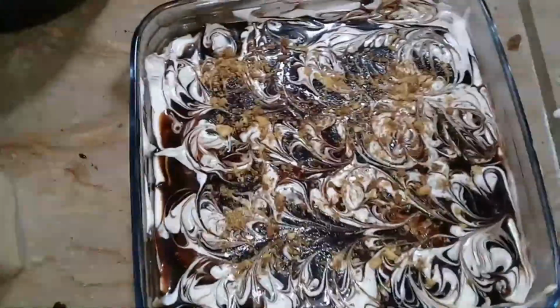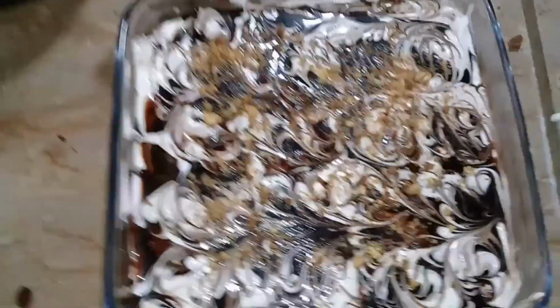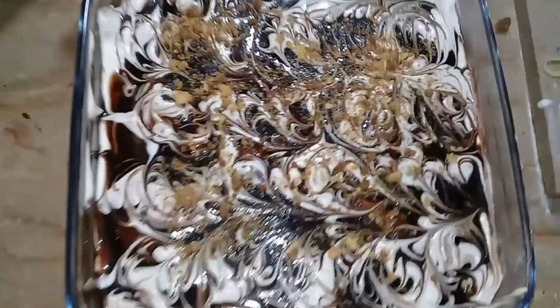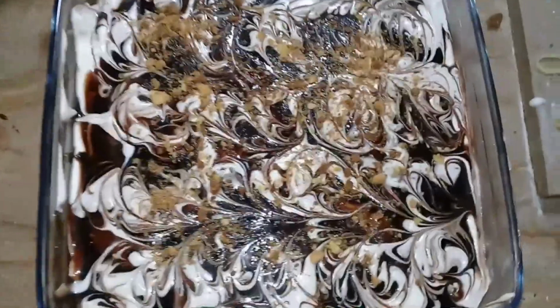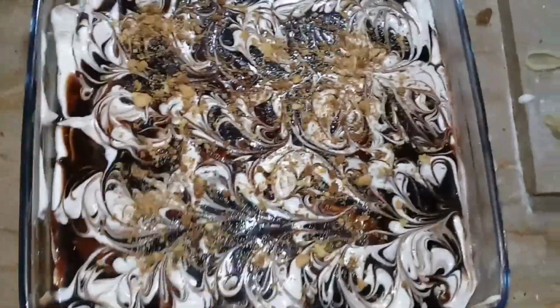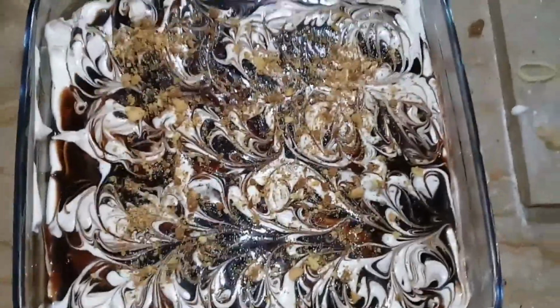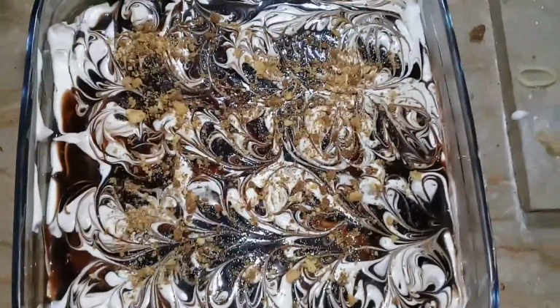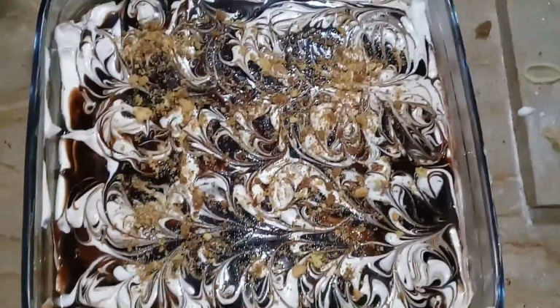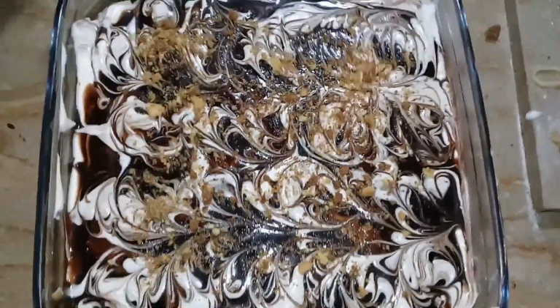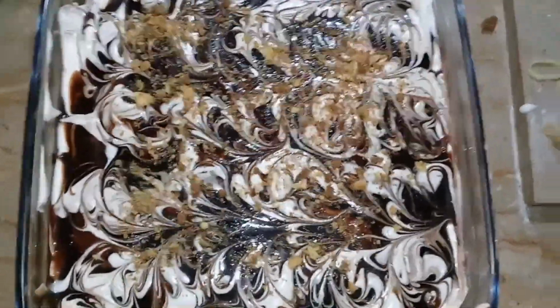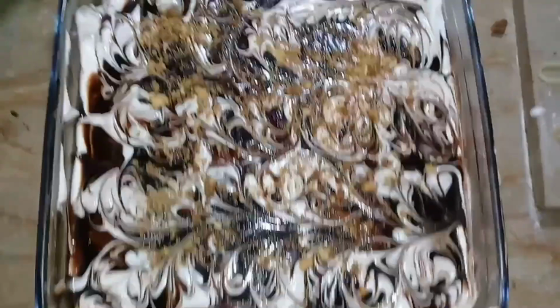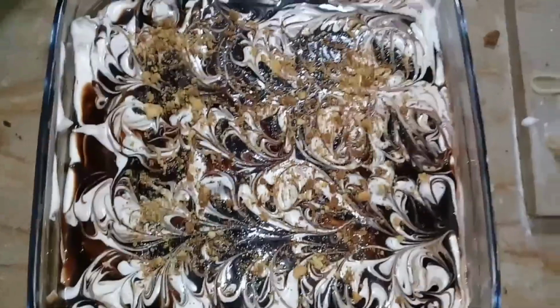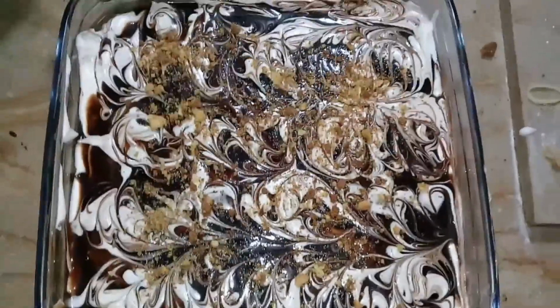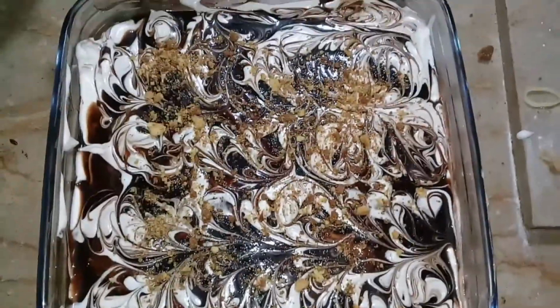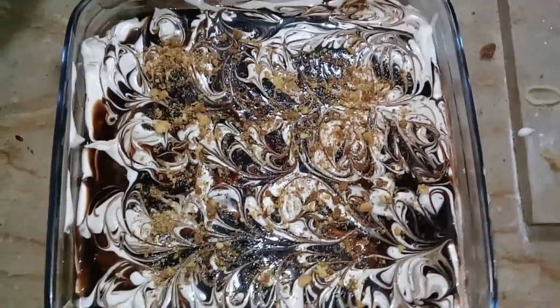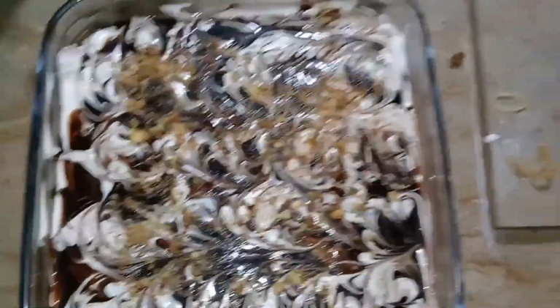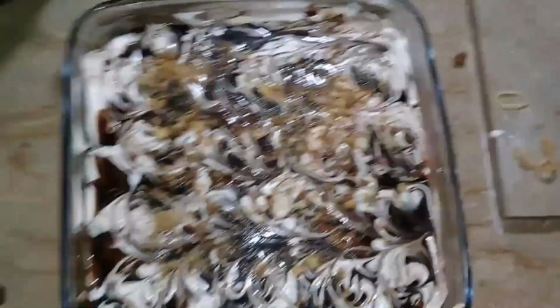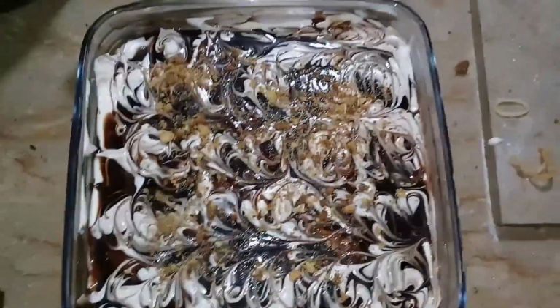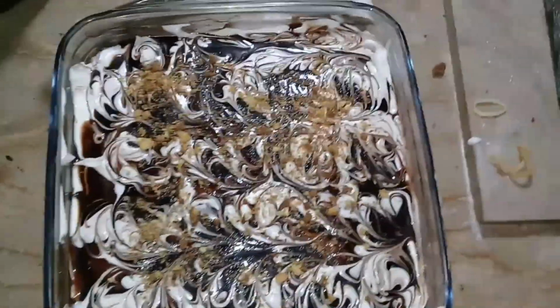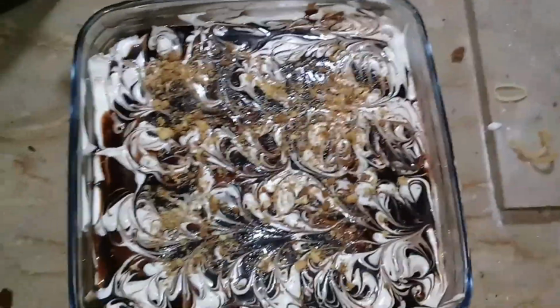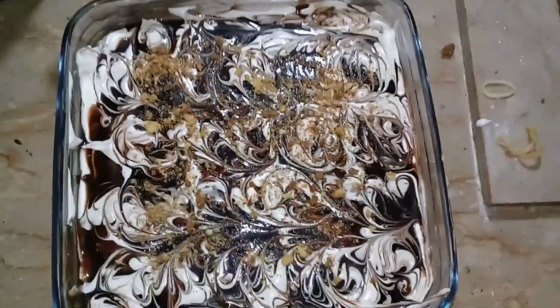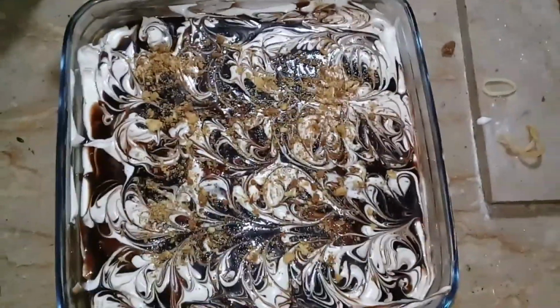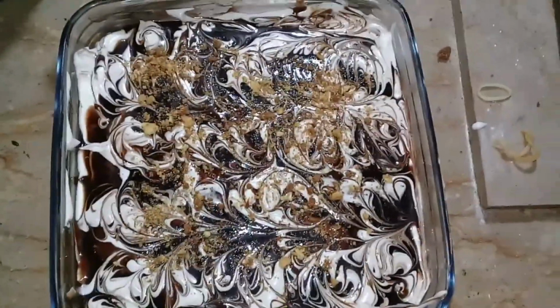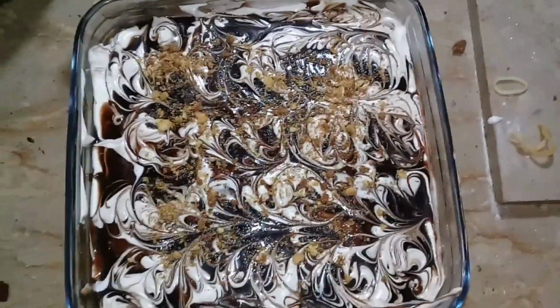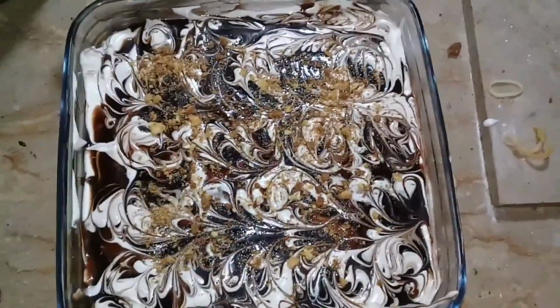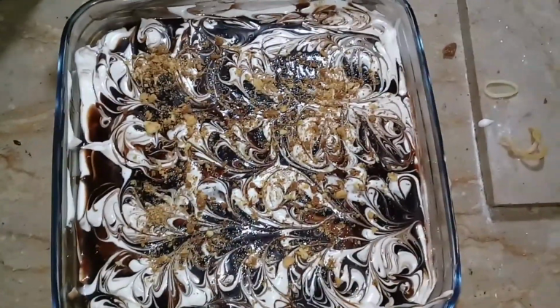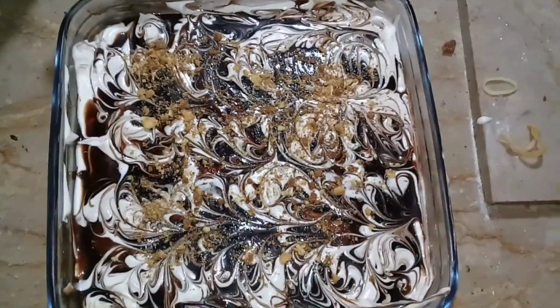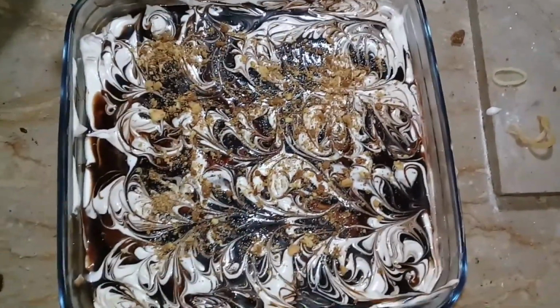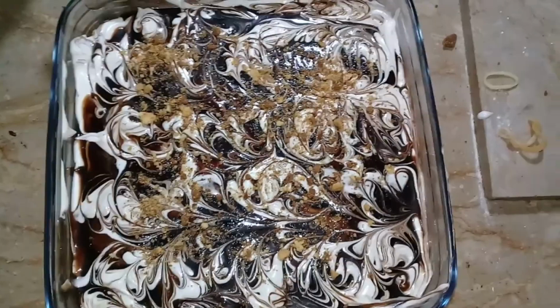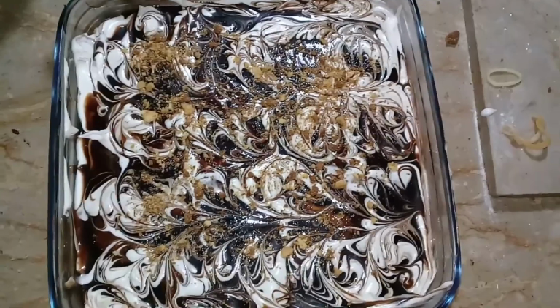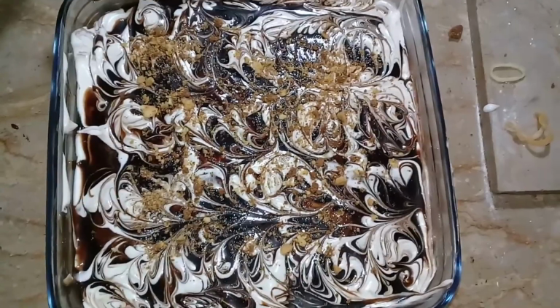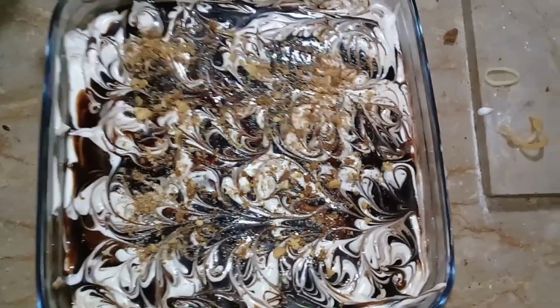You can chill it in the freezer for 5 to 6 hours. I will show you the chocolate sauce.